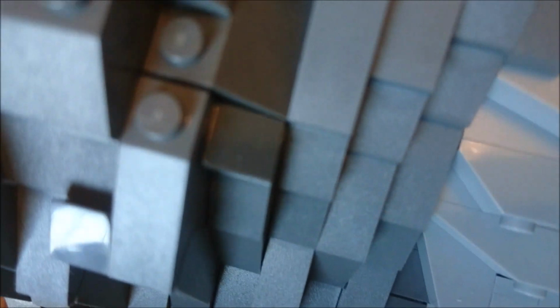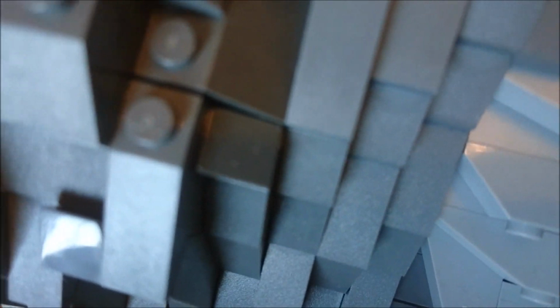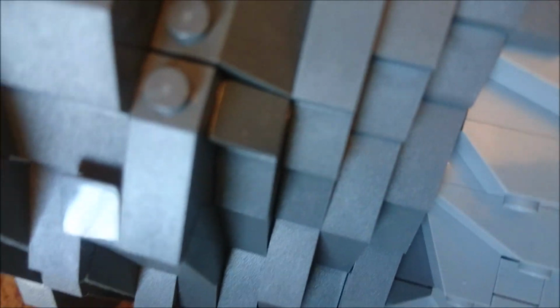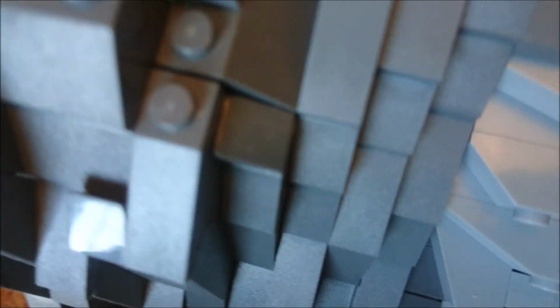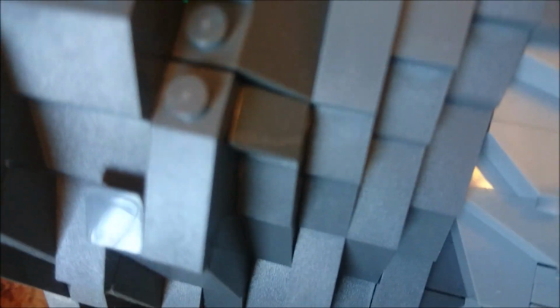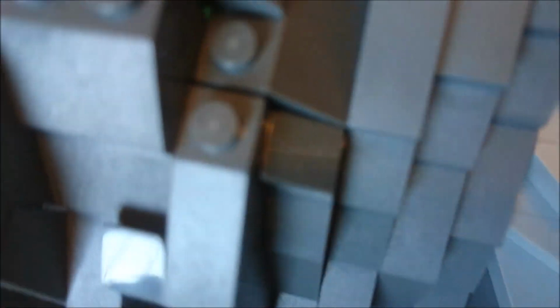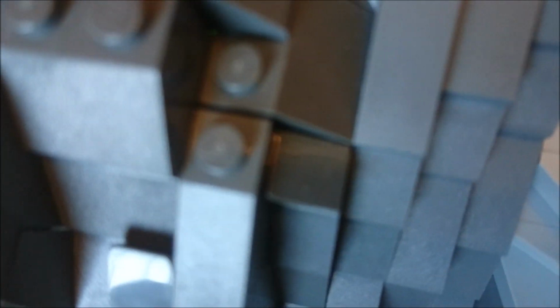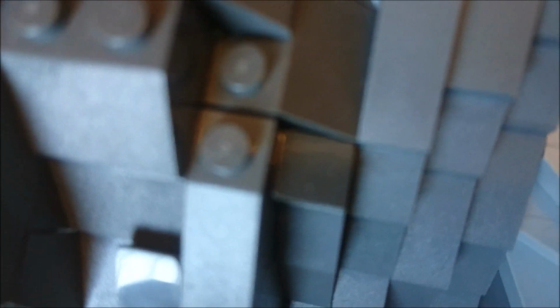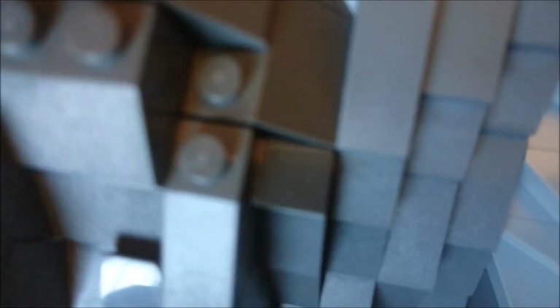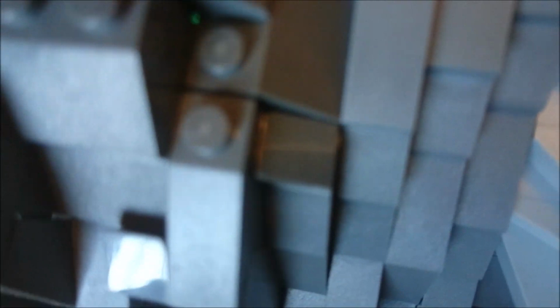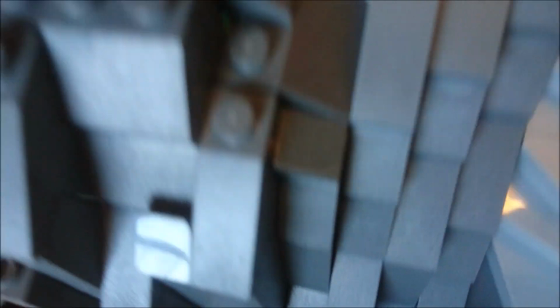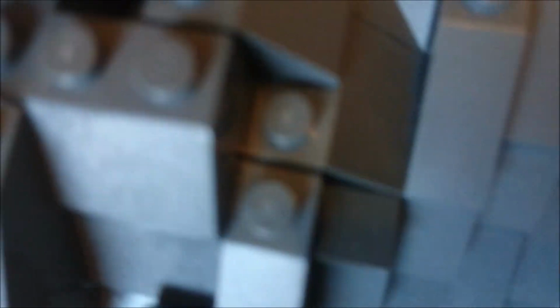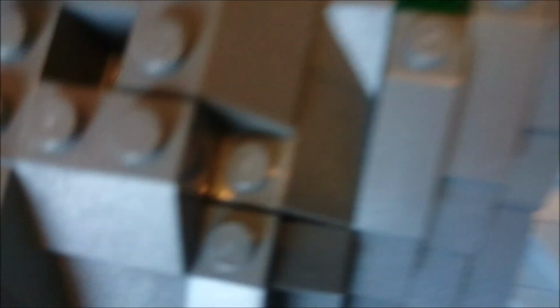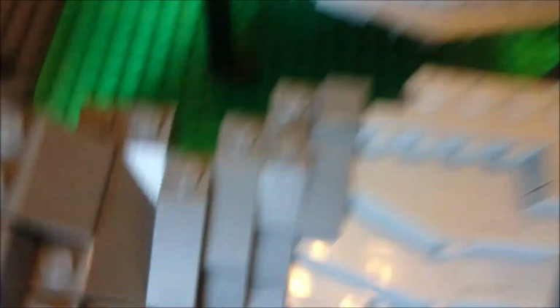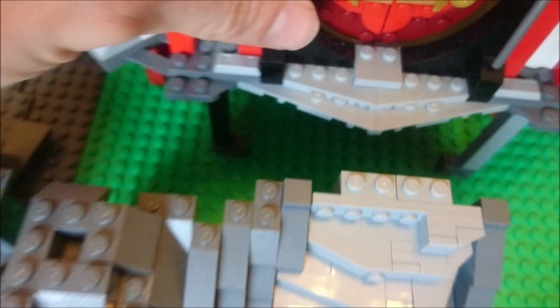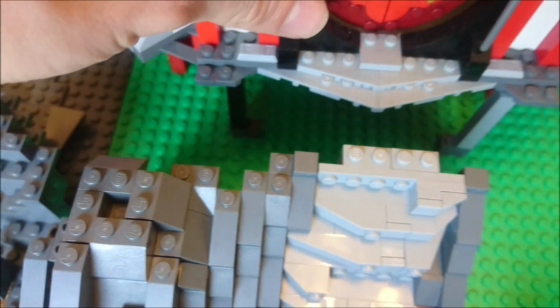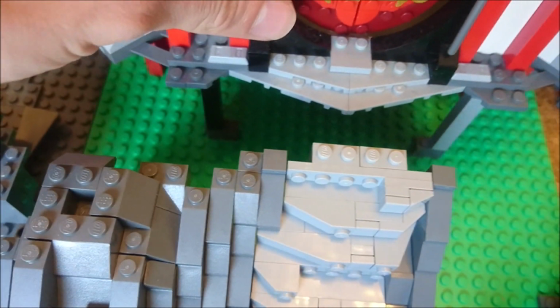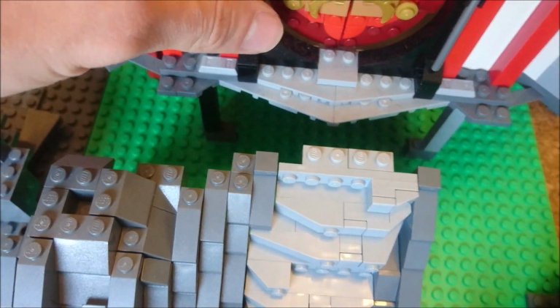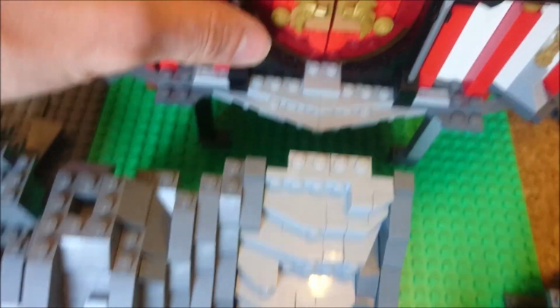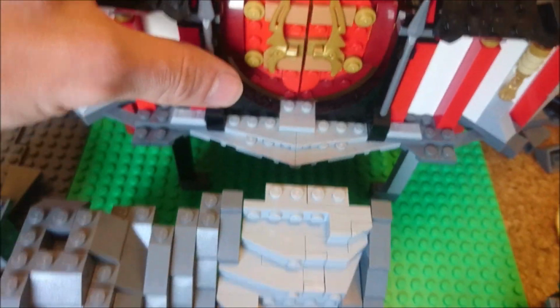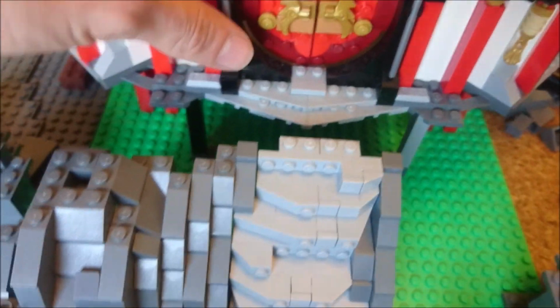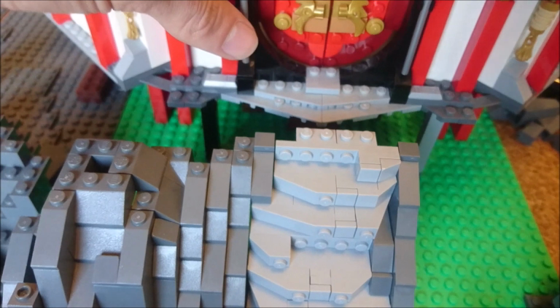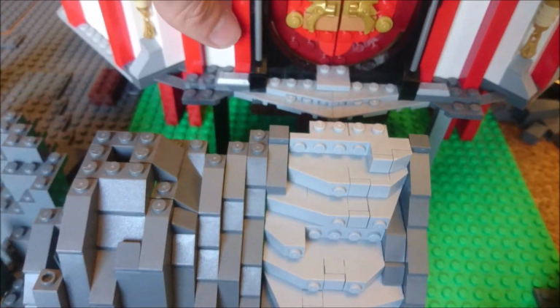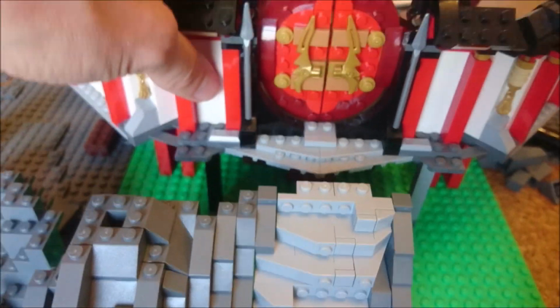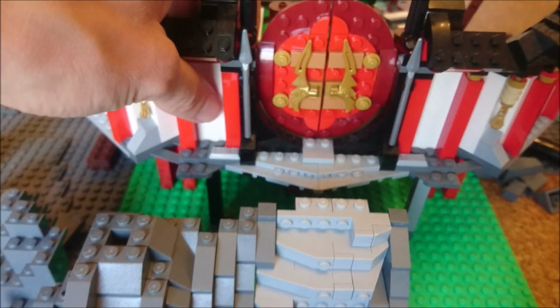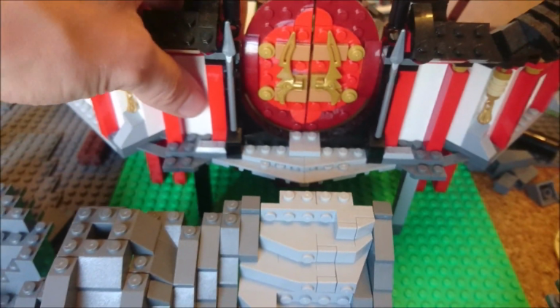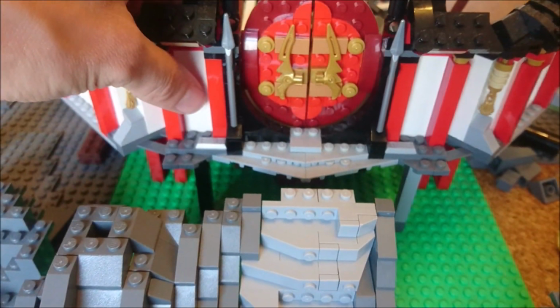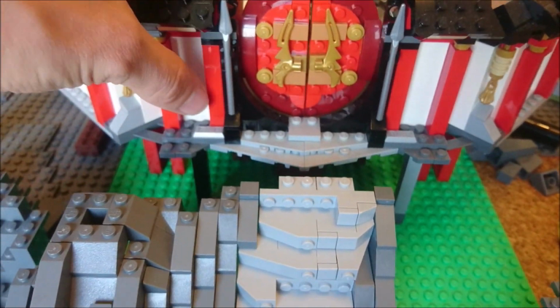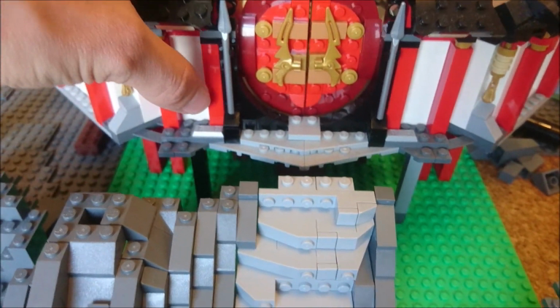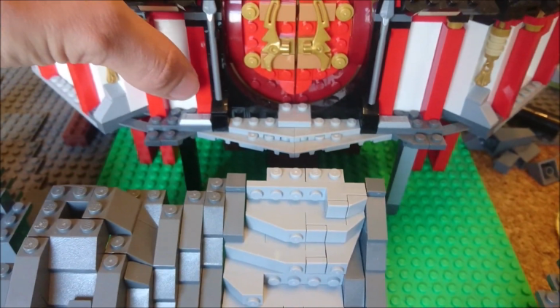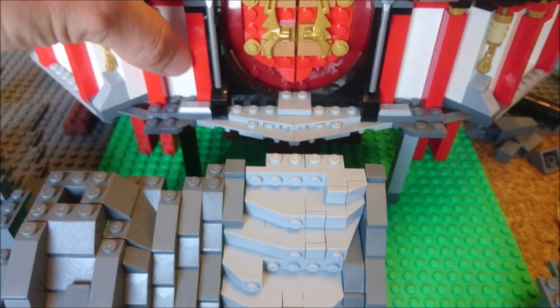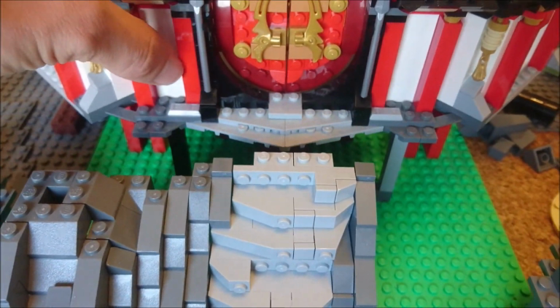Now you can see when I put the door back on how it looks, and of course the door will be expanded as I already told you.